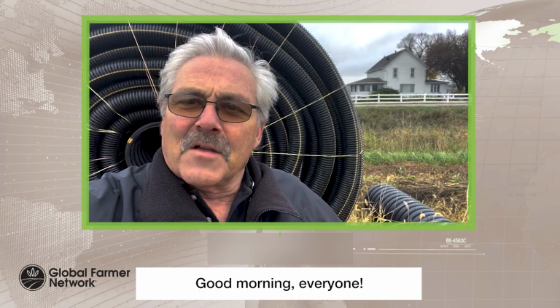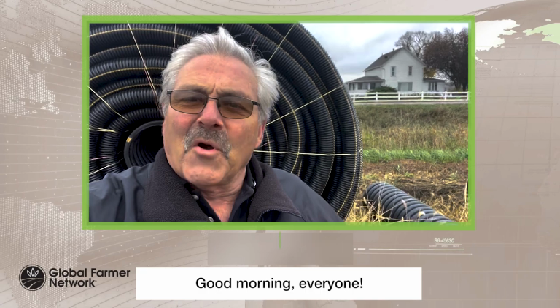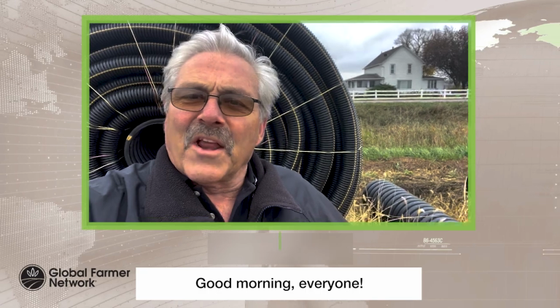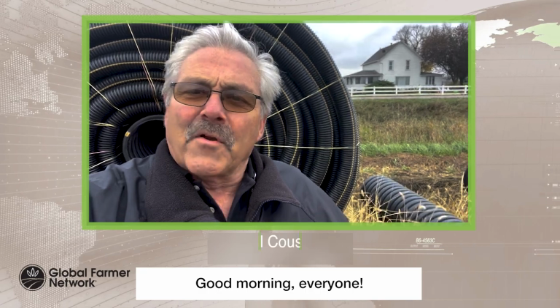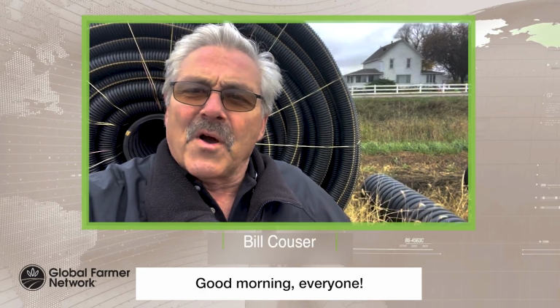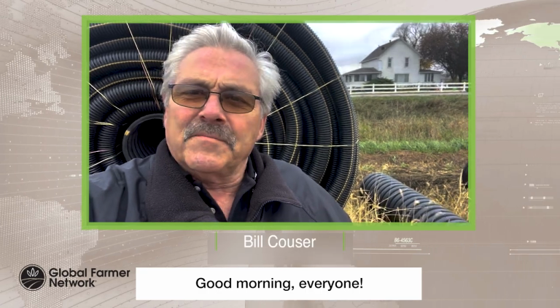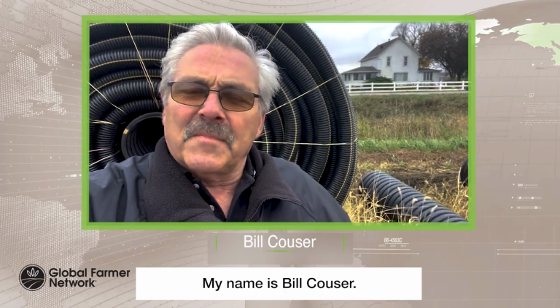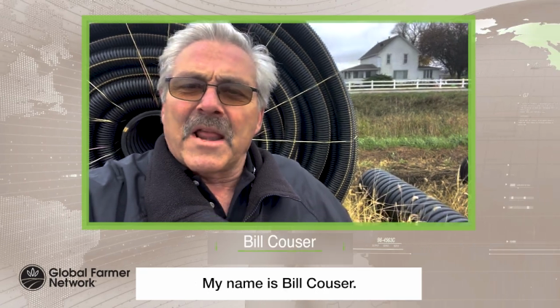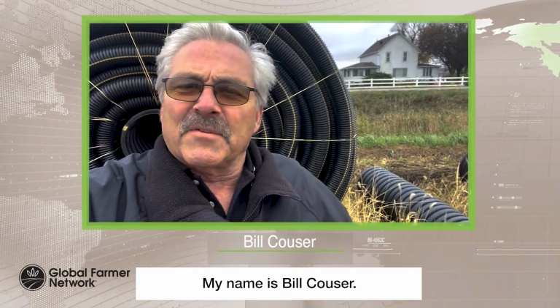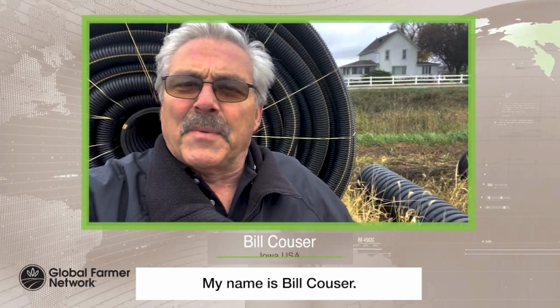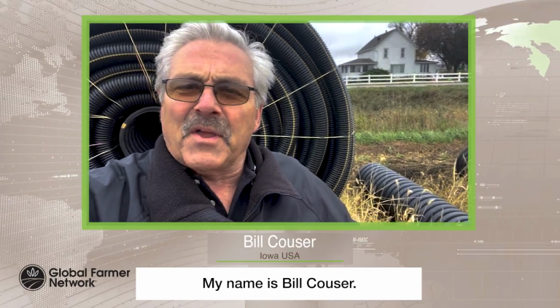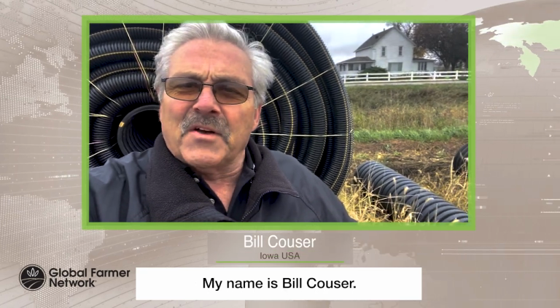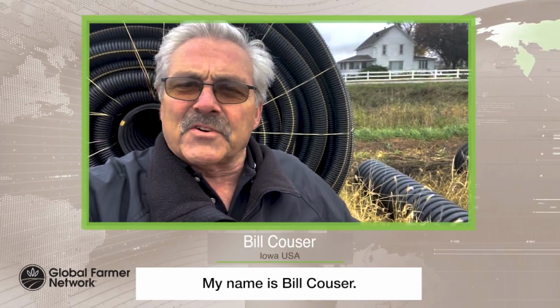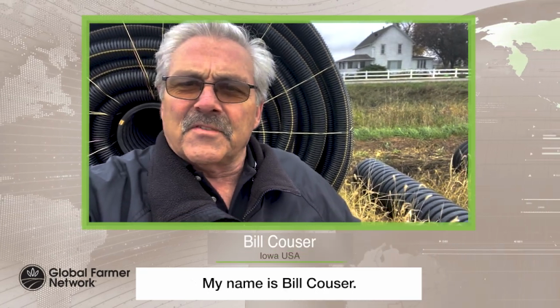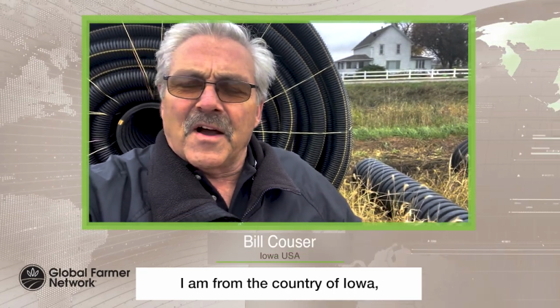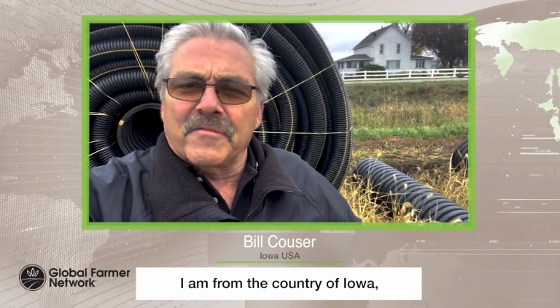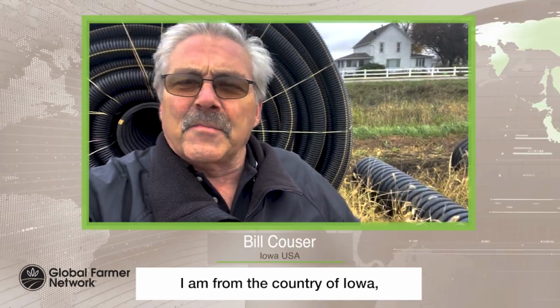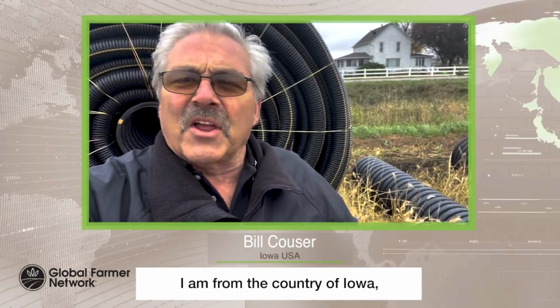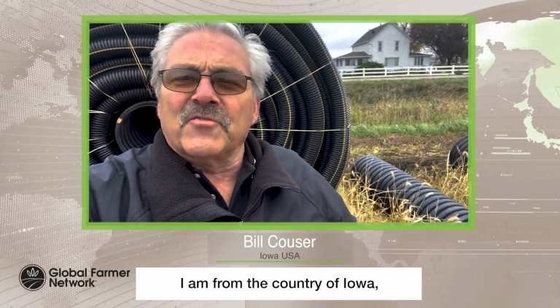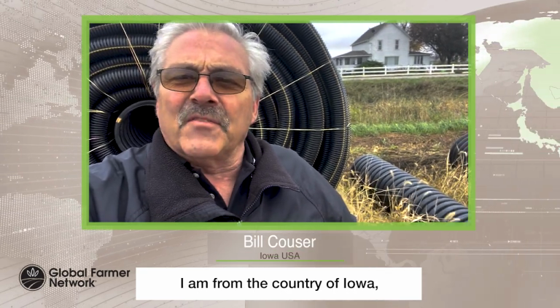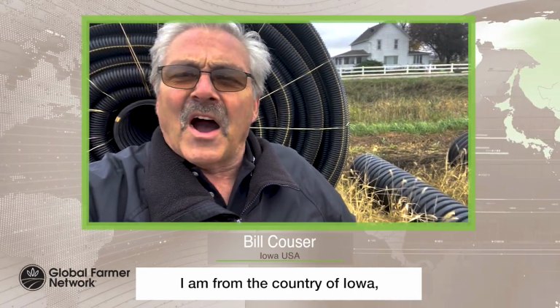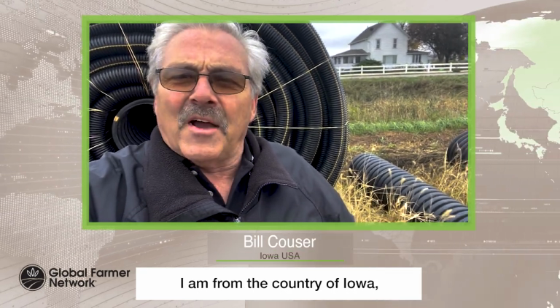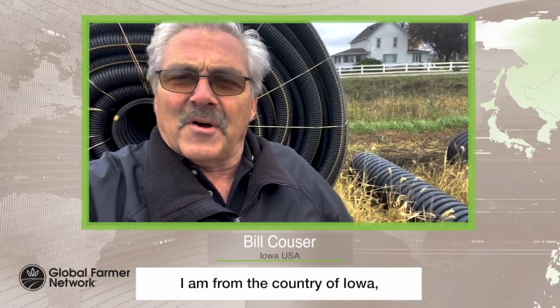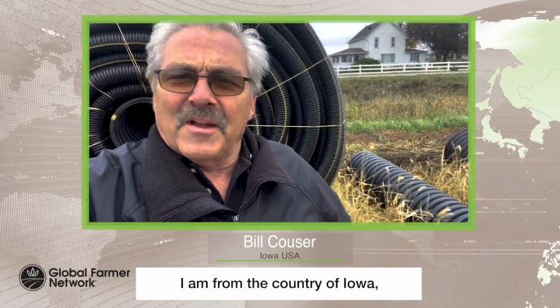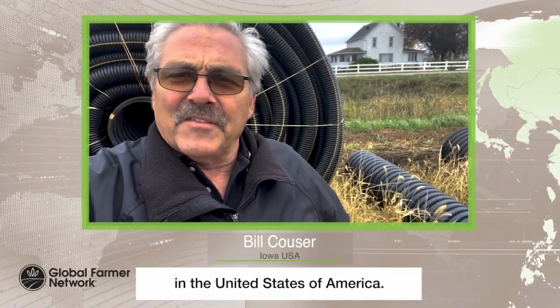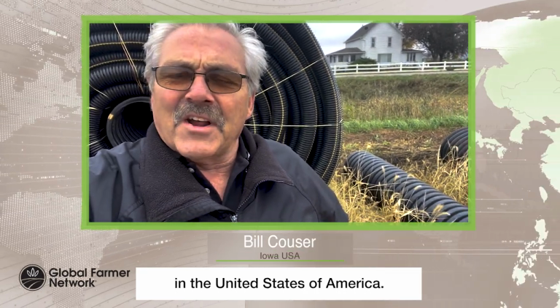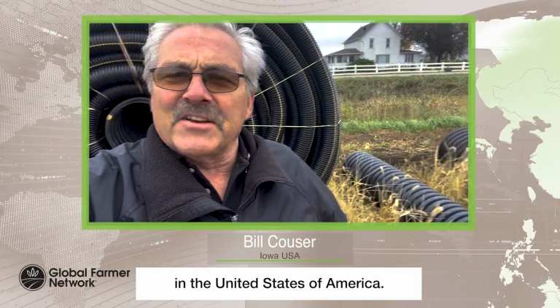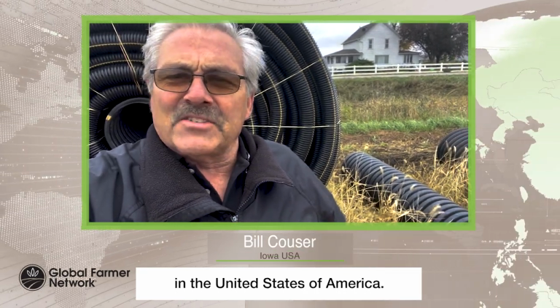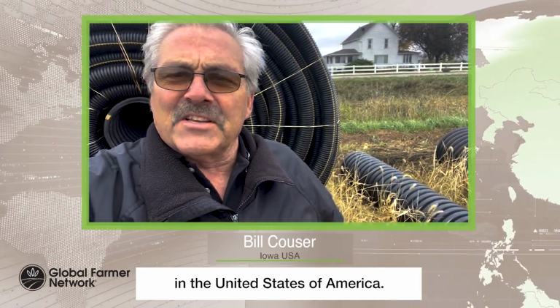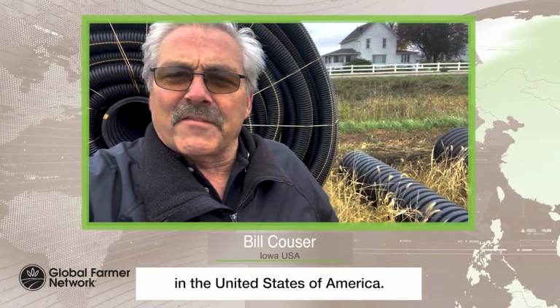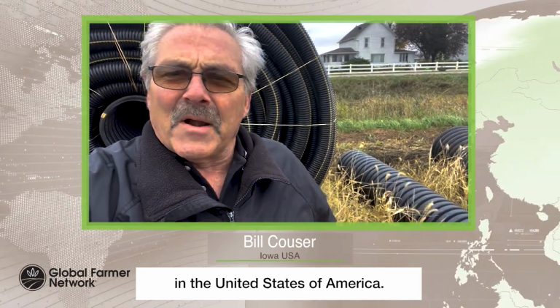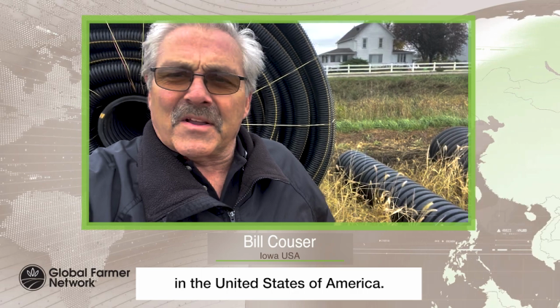Good morning, everyone. My name is Bill Kouser. I am from the country of Iowa in the United States of America.